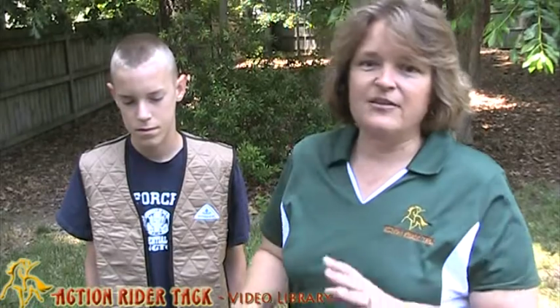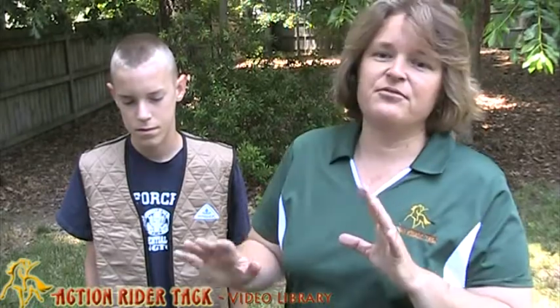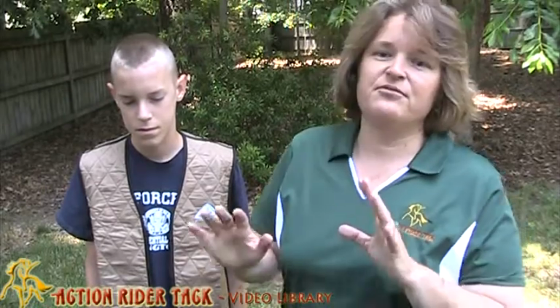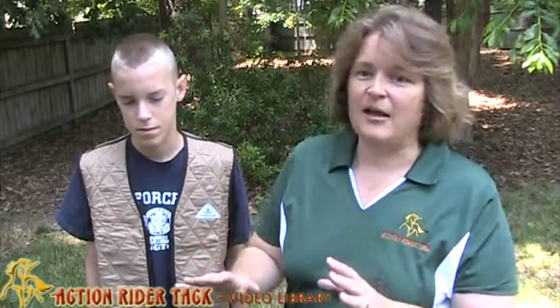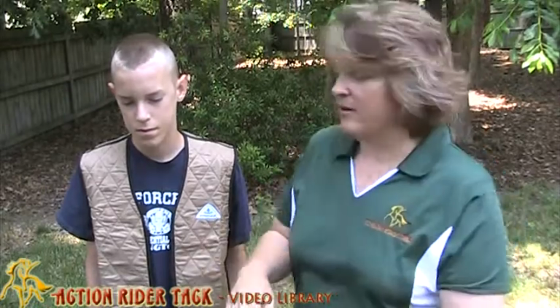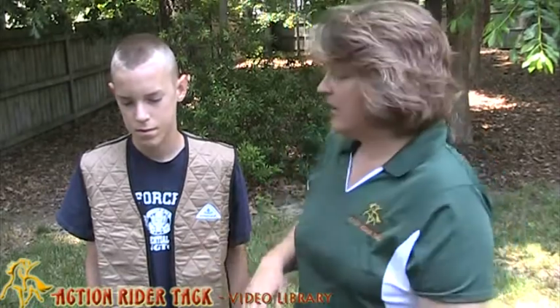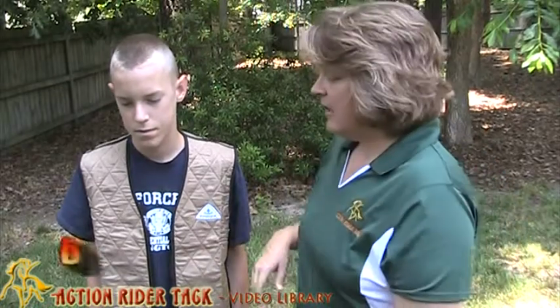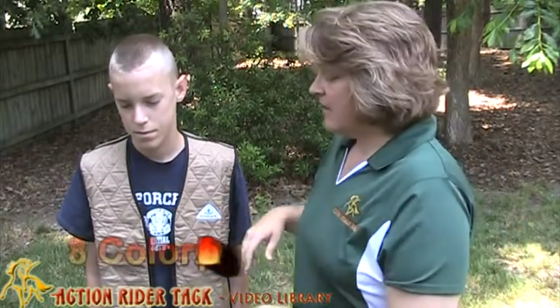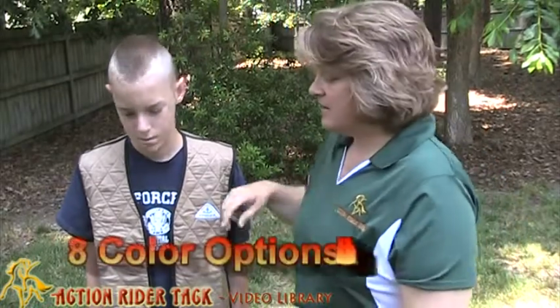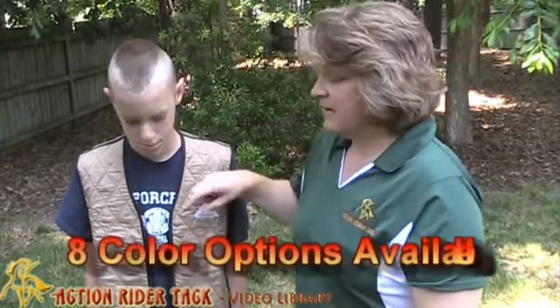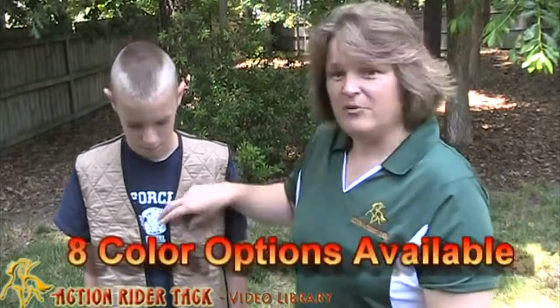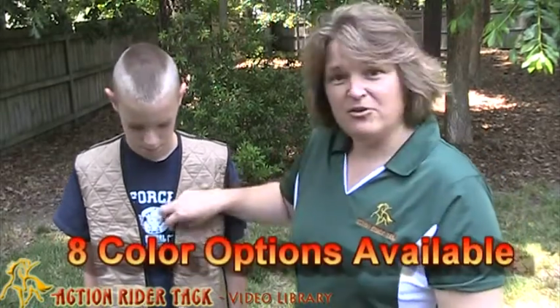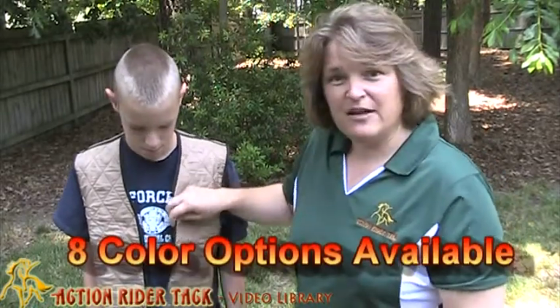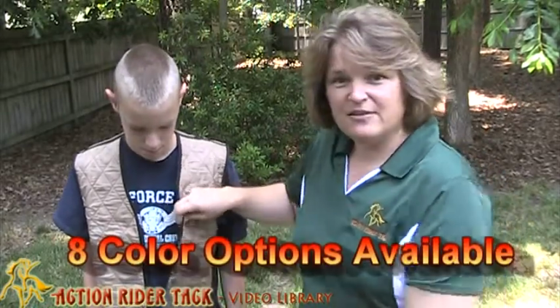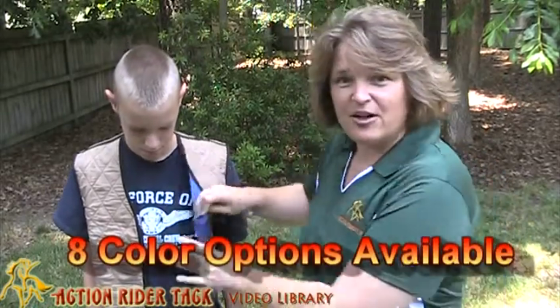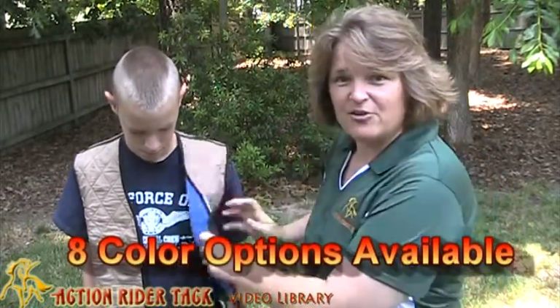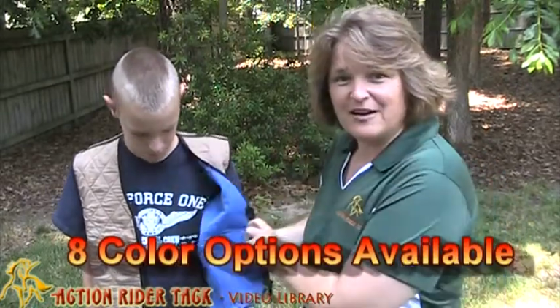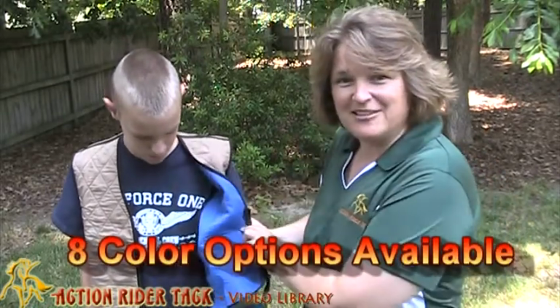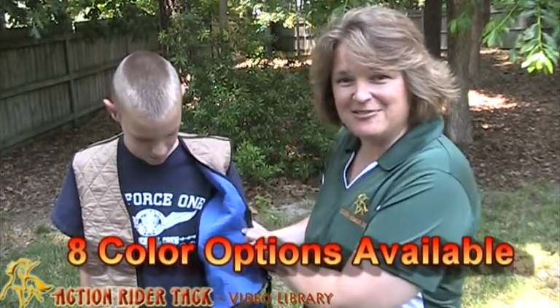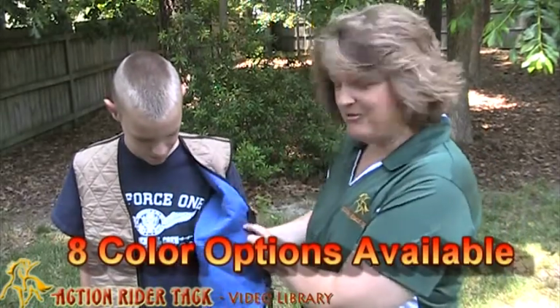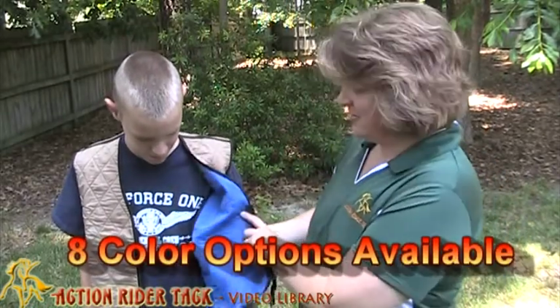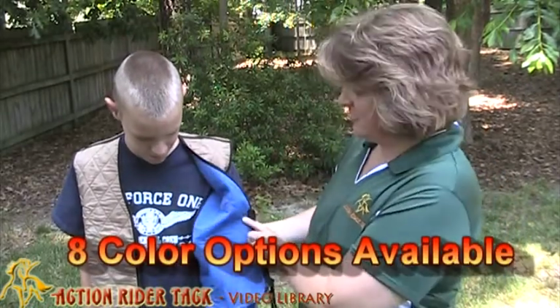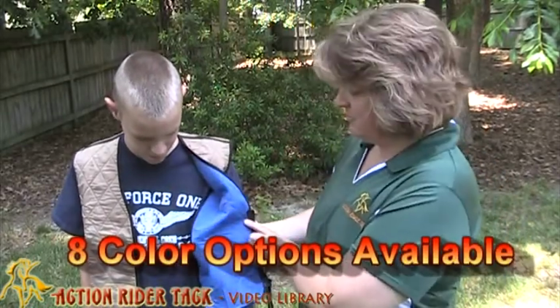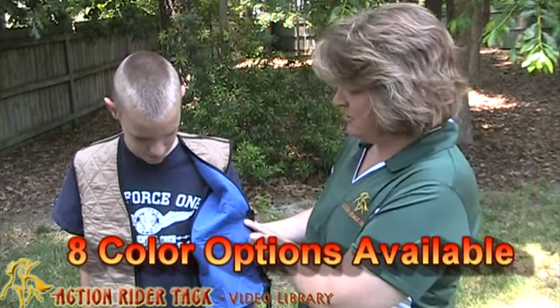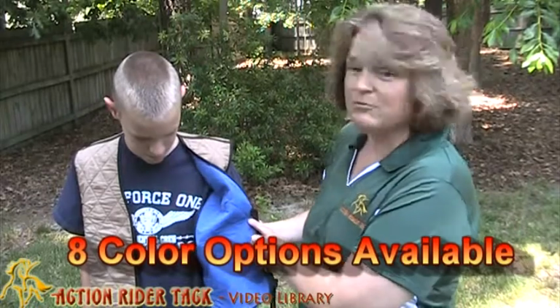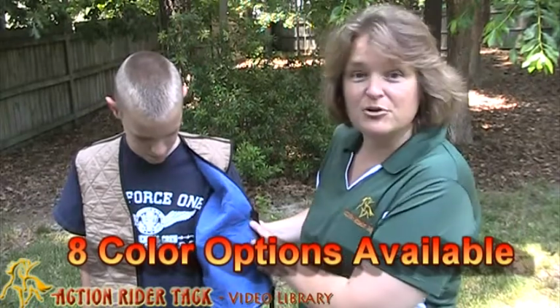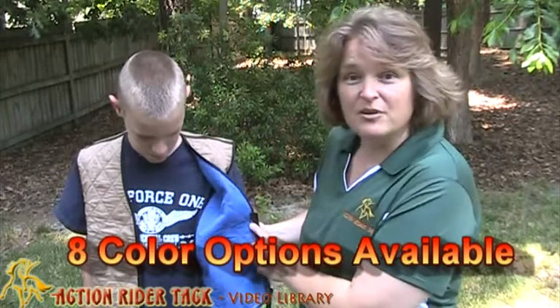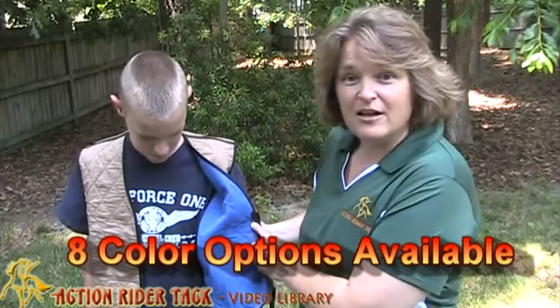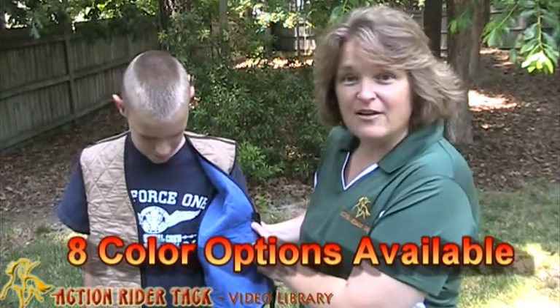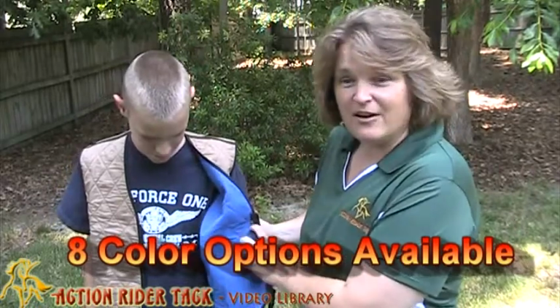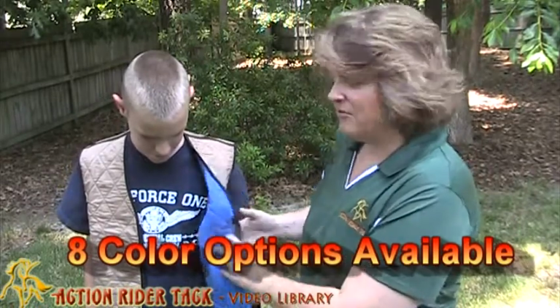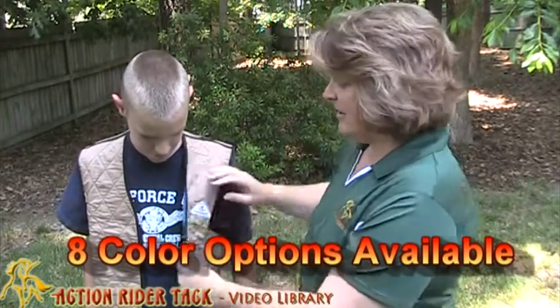It is fabulous, and if you don't like this color, you can actually just reverse it — there's a beautiful blue on the other side.